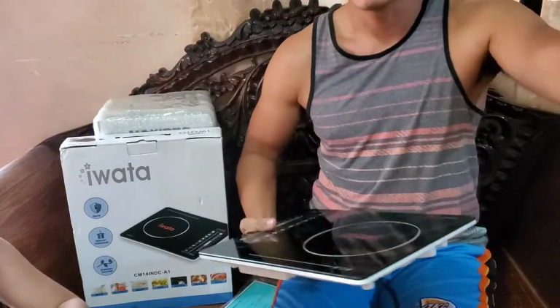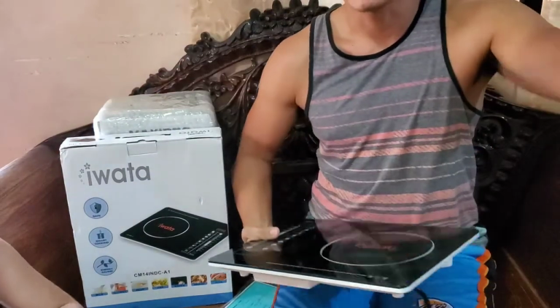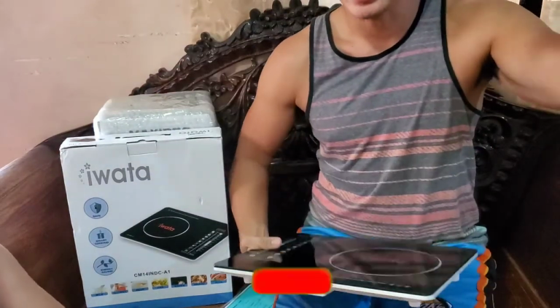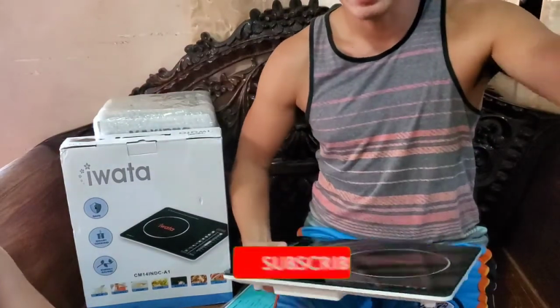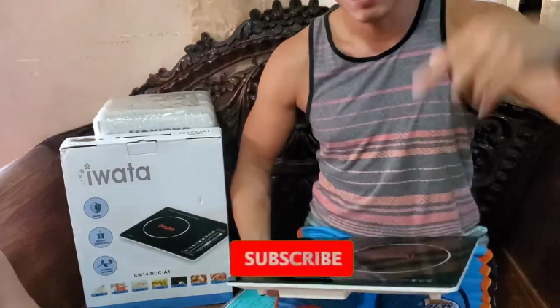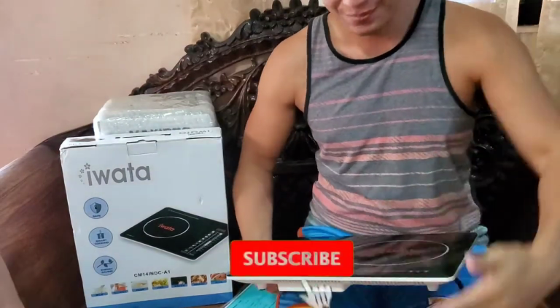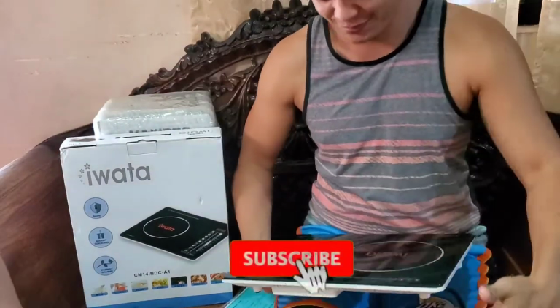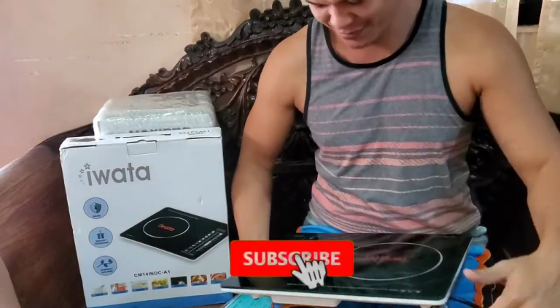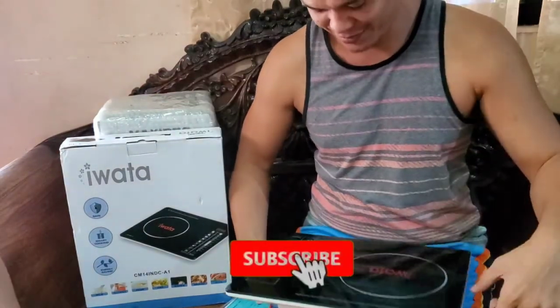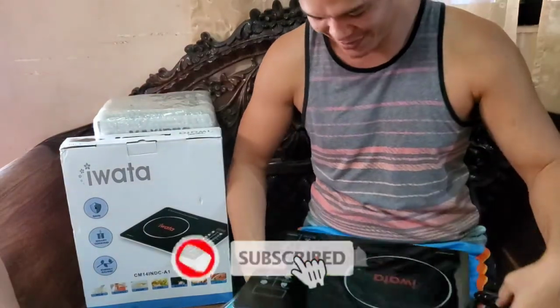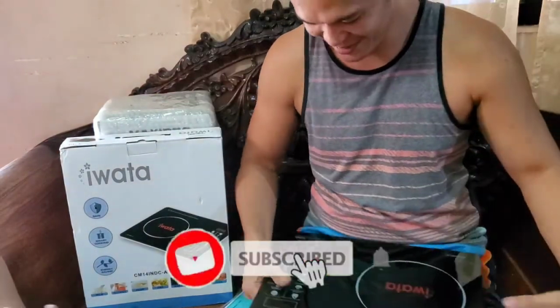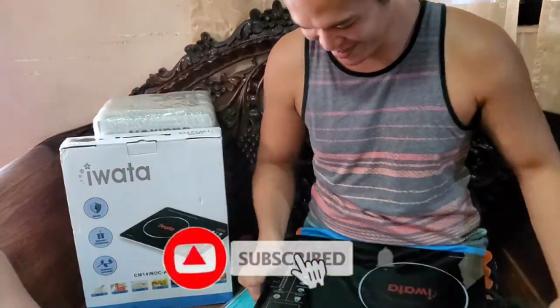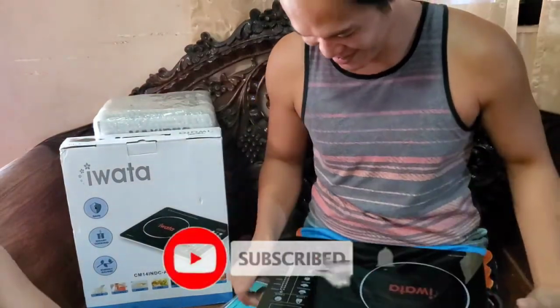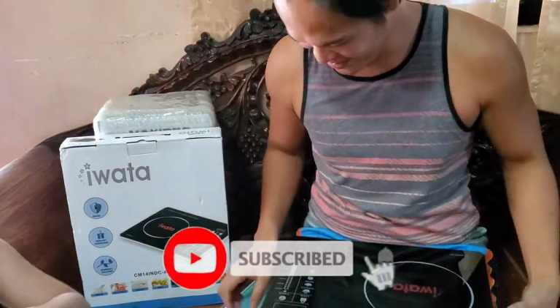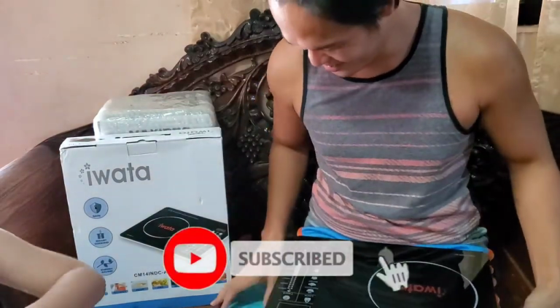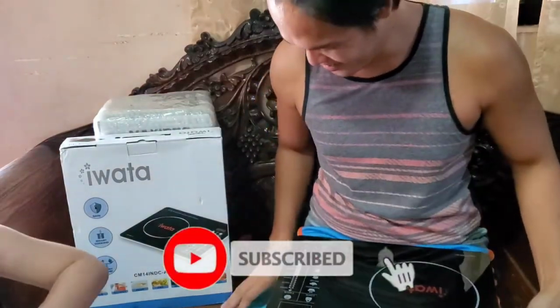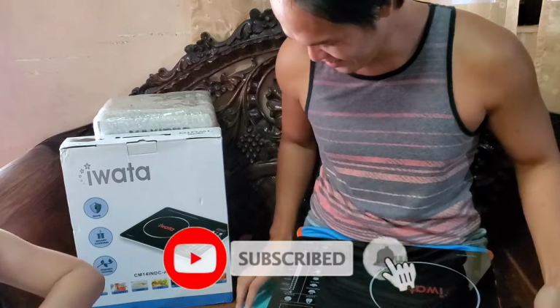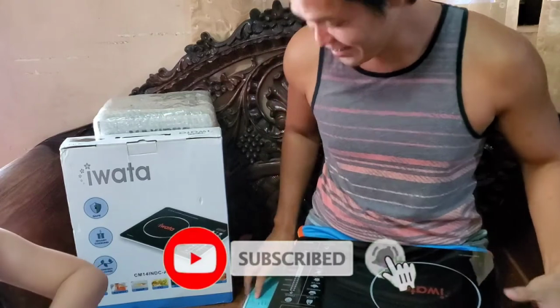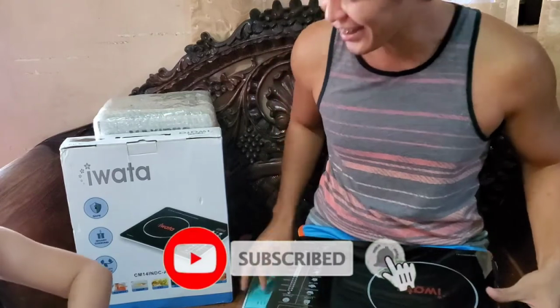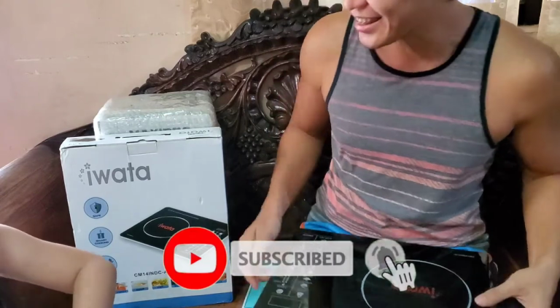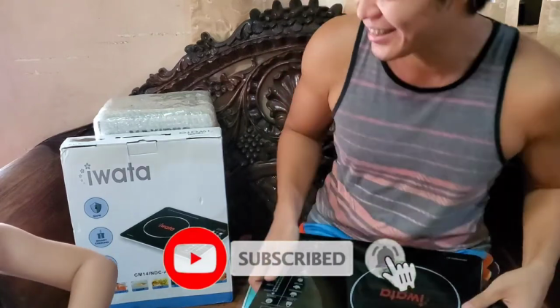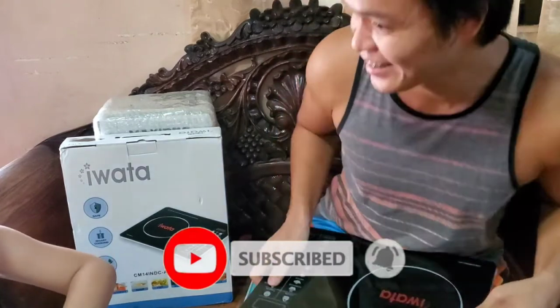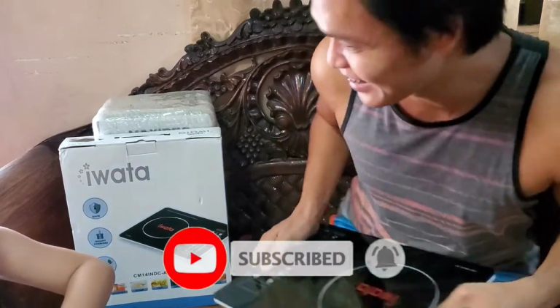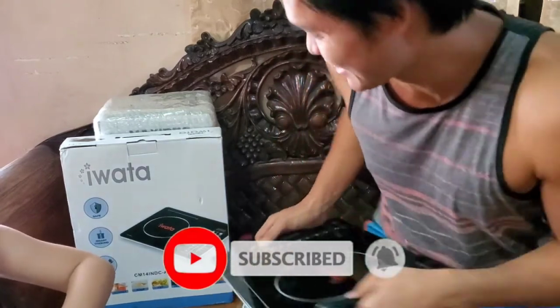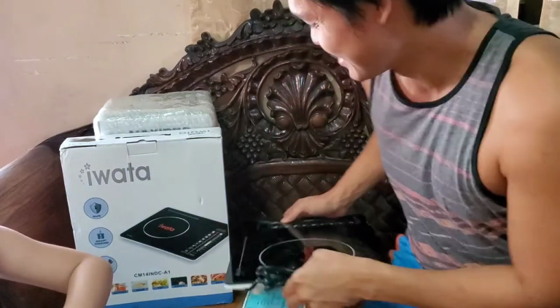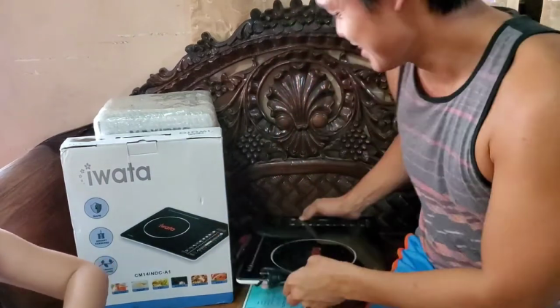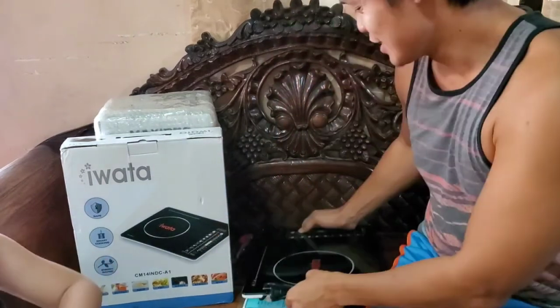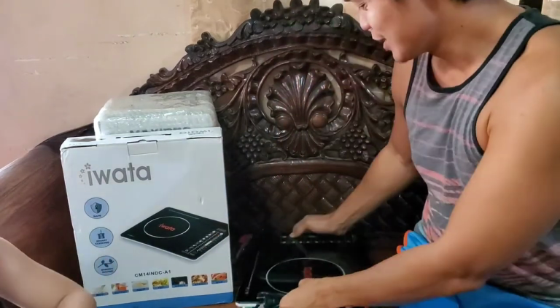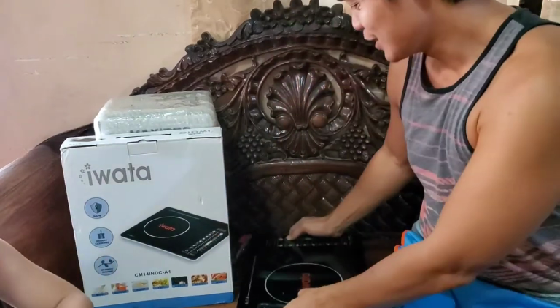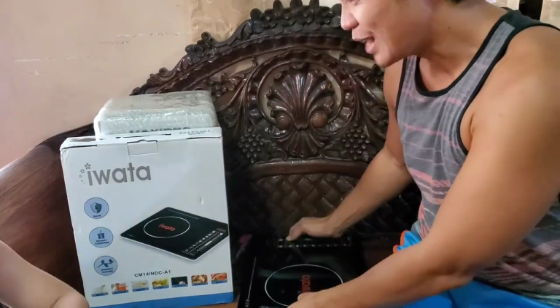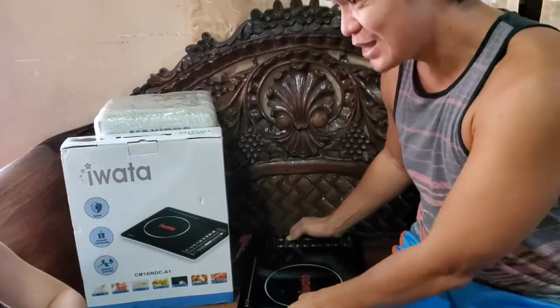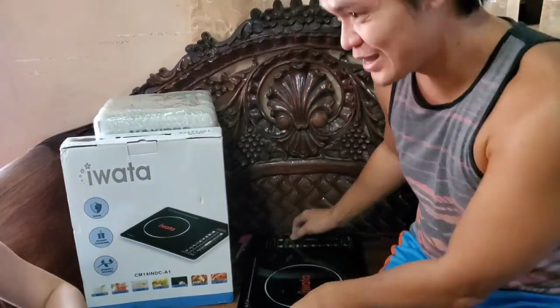Thank you, Lazada! I'll post a link so you can try it out. Subscribe. That's it!